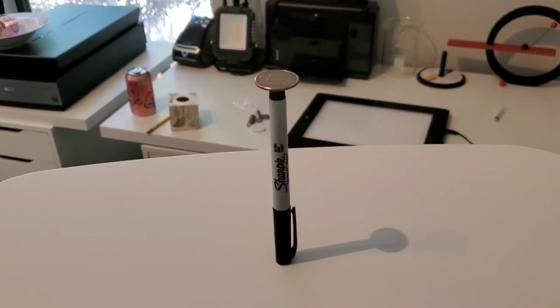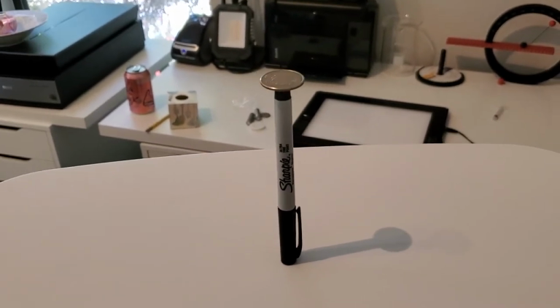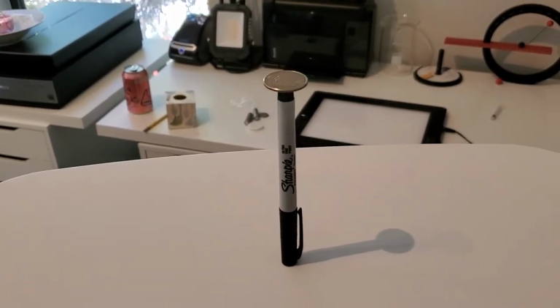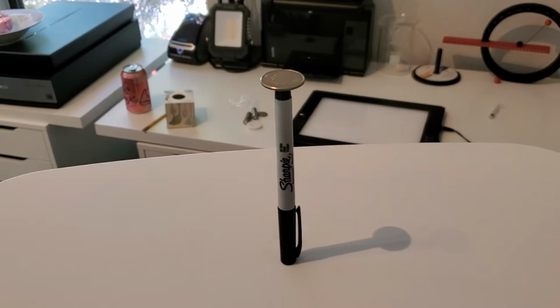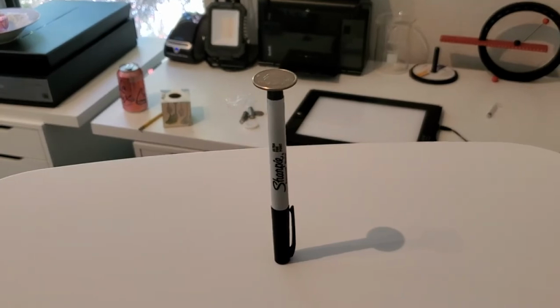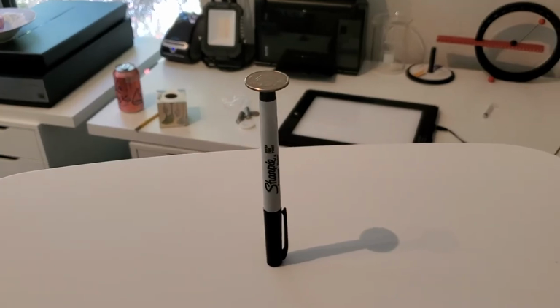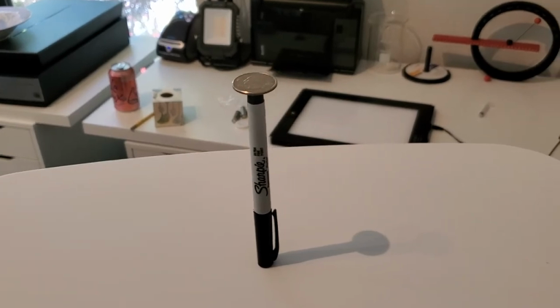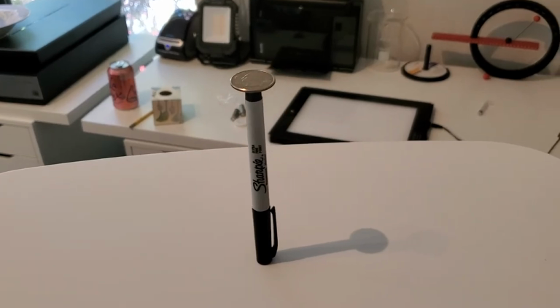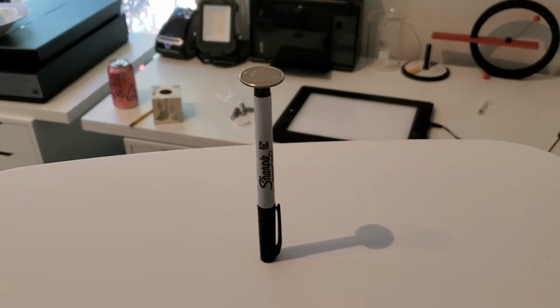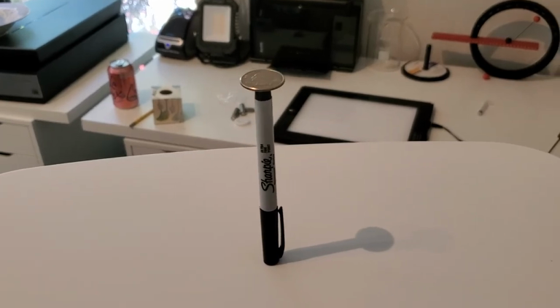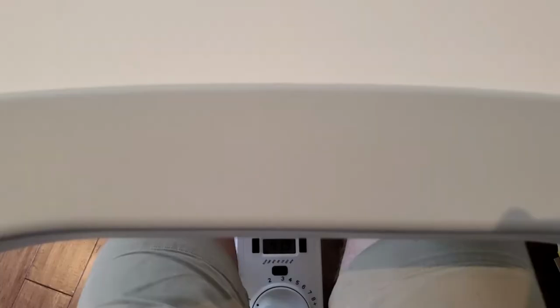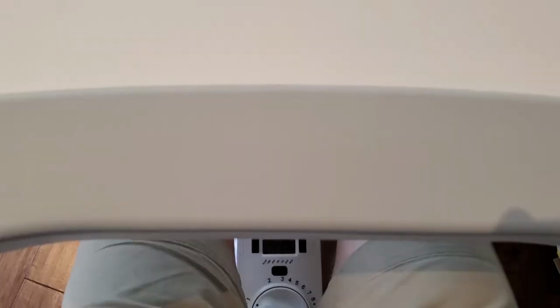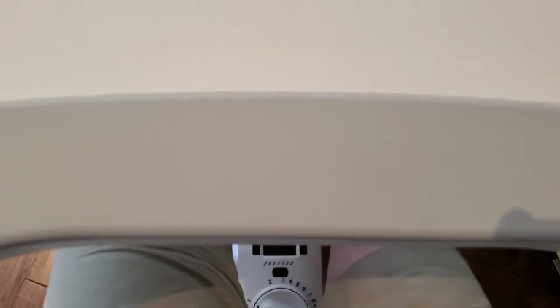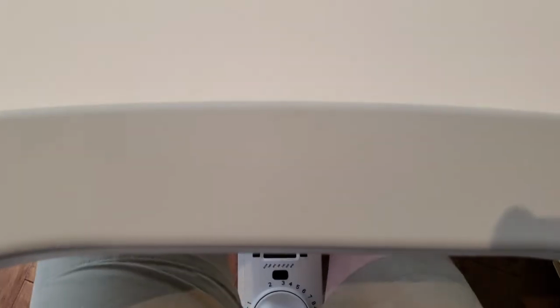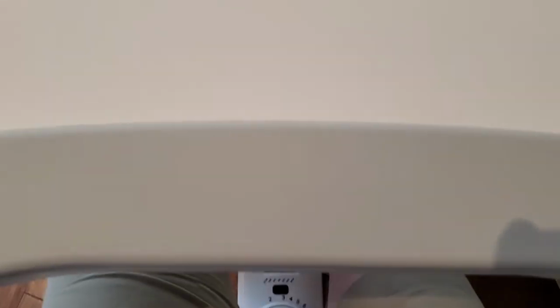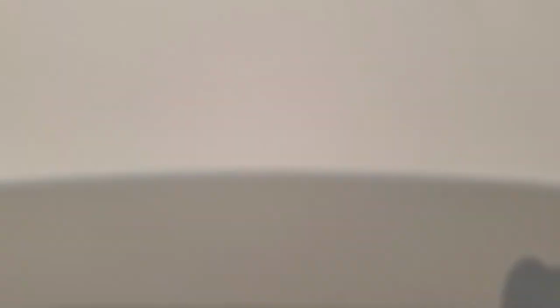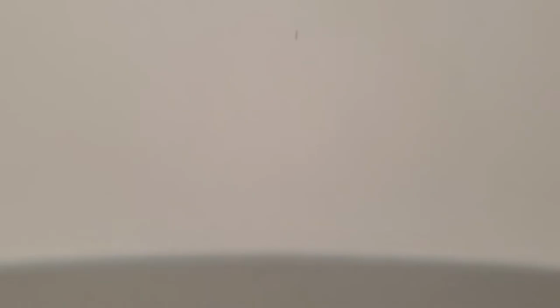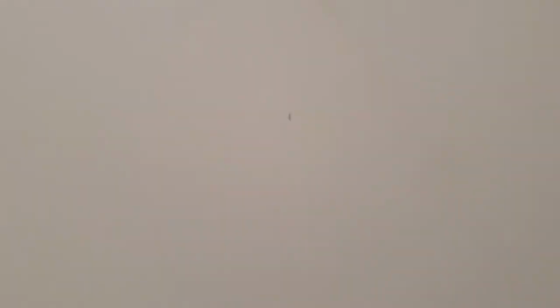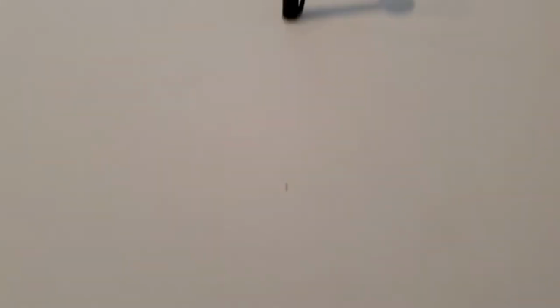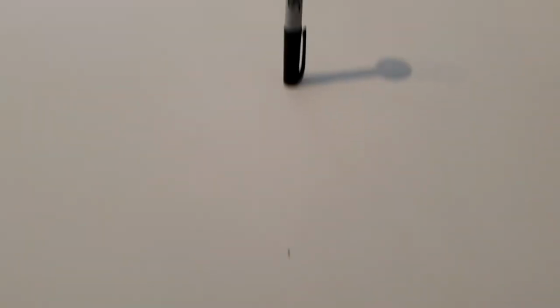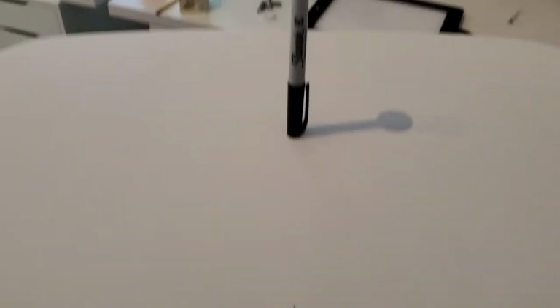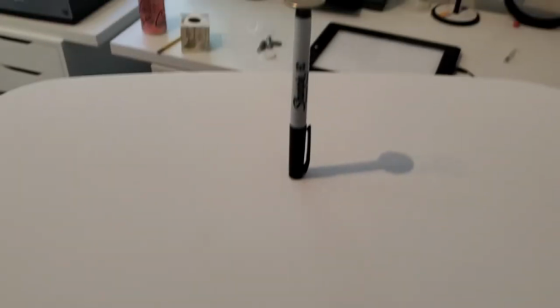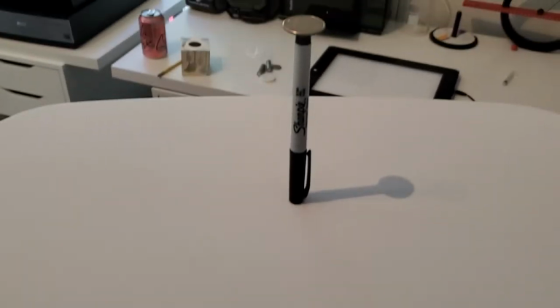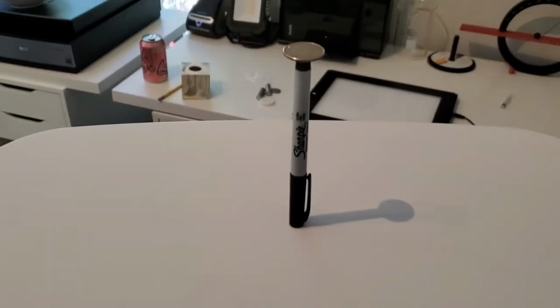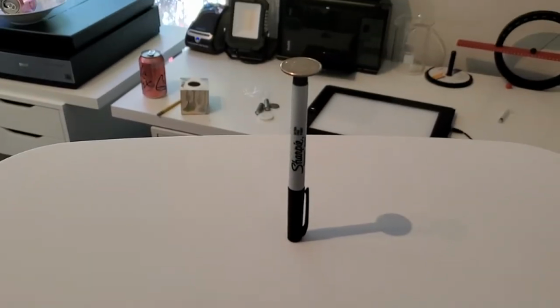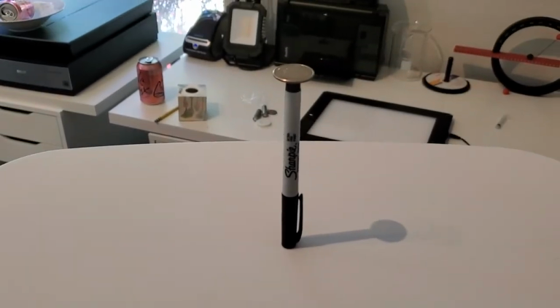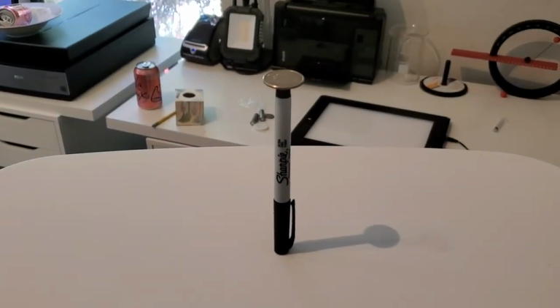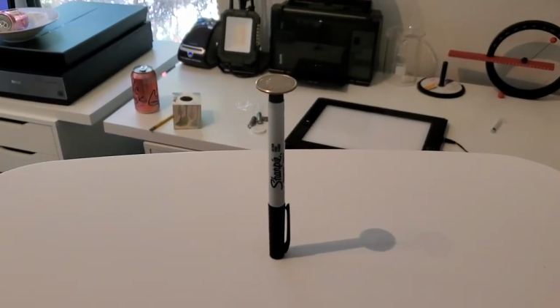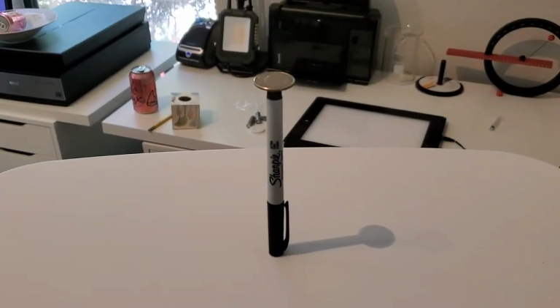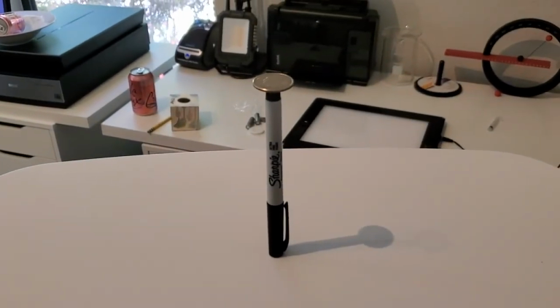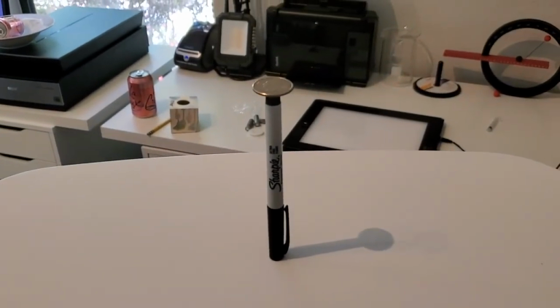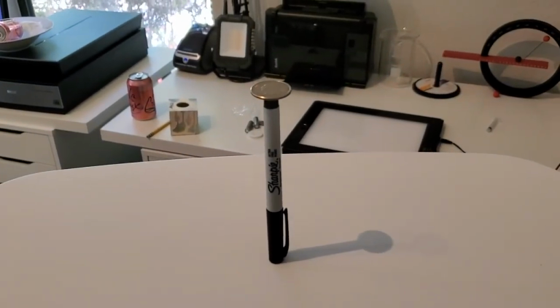You can even put a quarter on top of it. Really, really super stable.